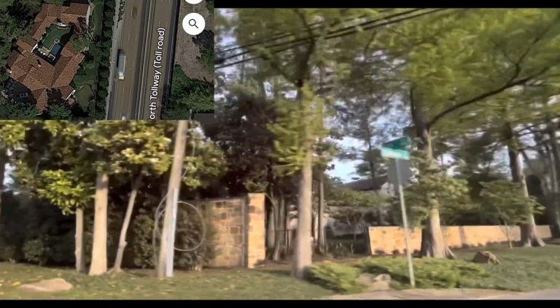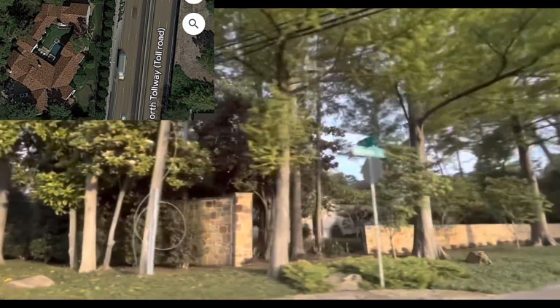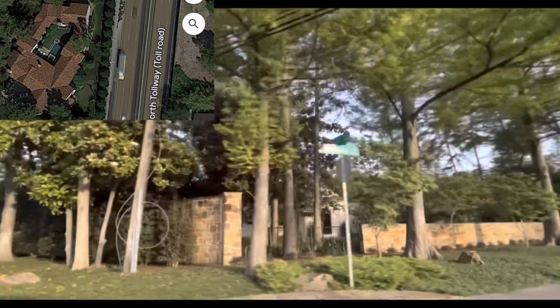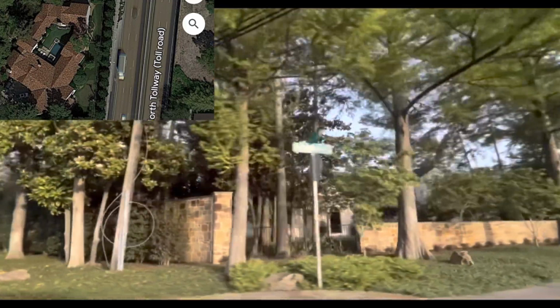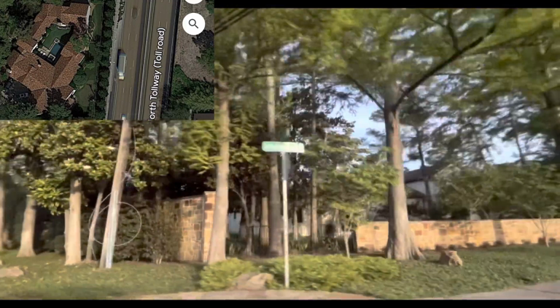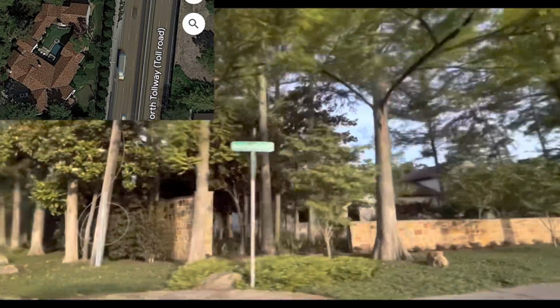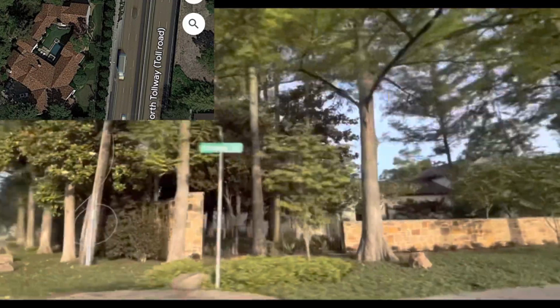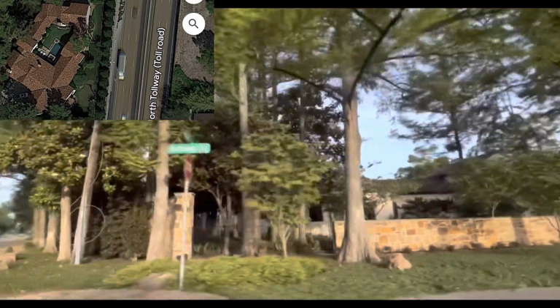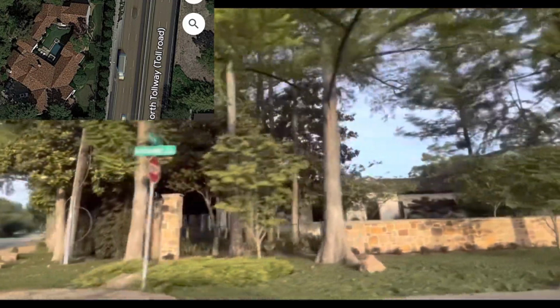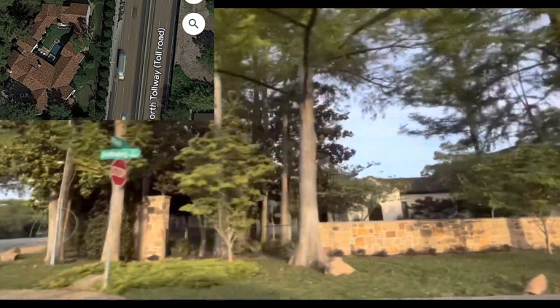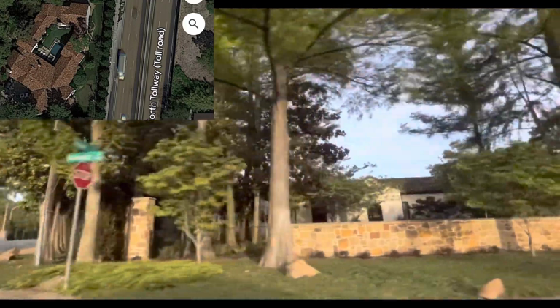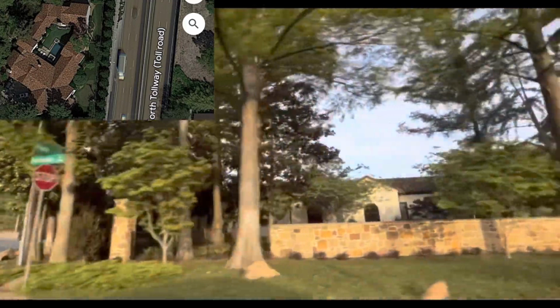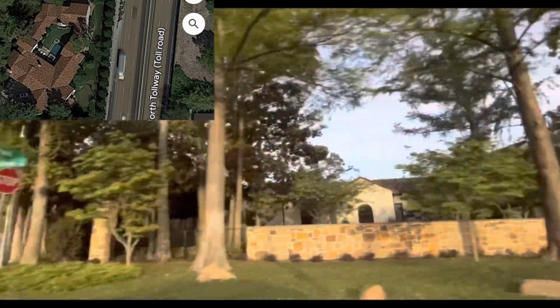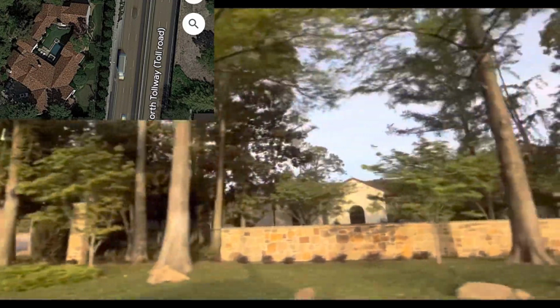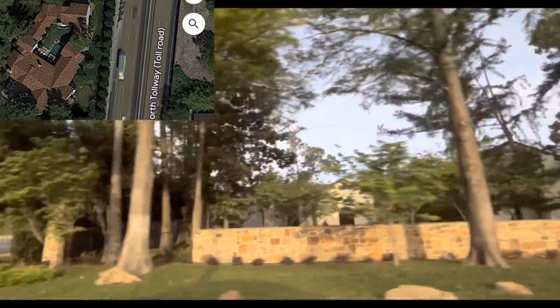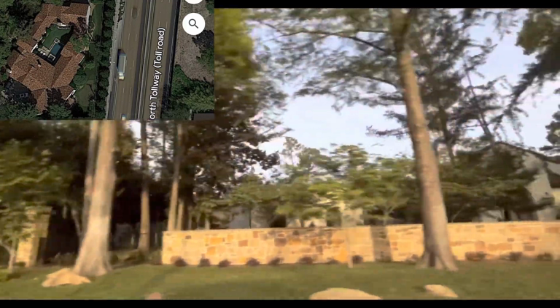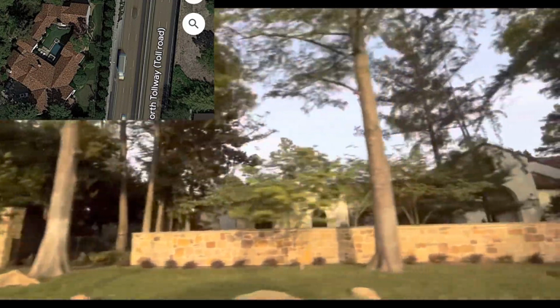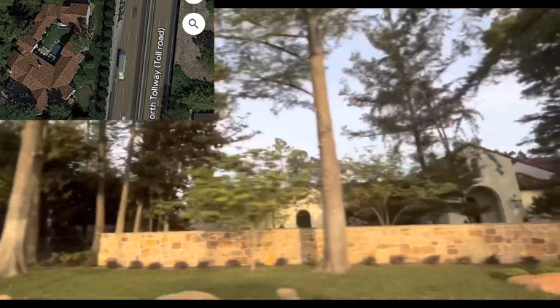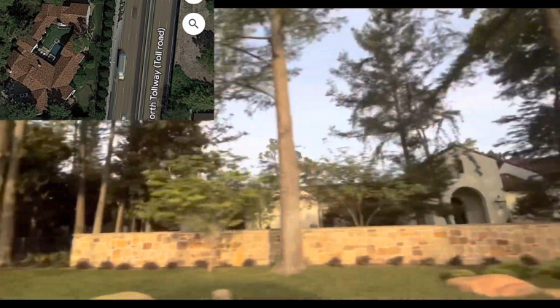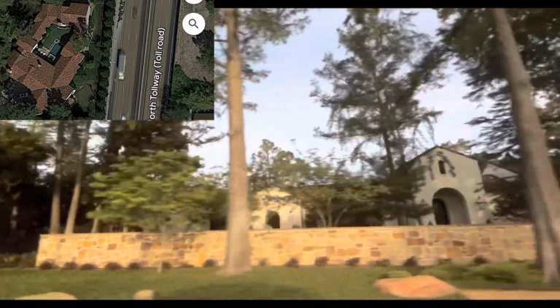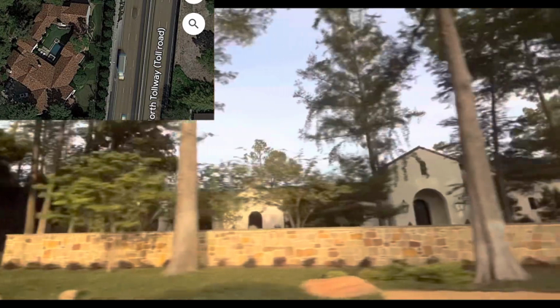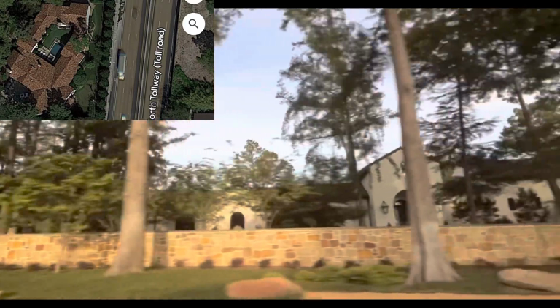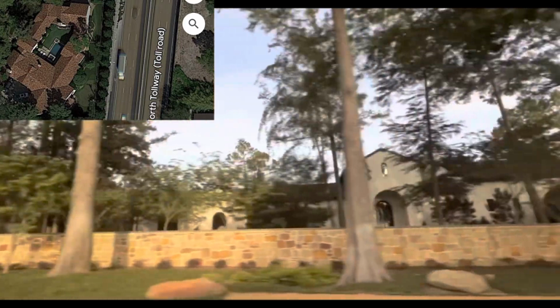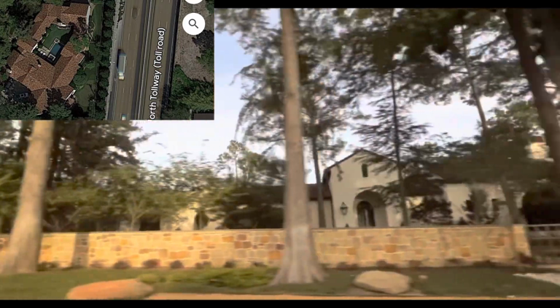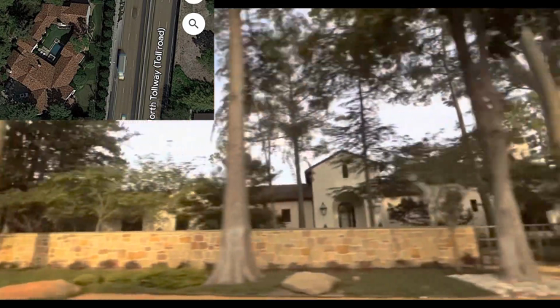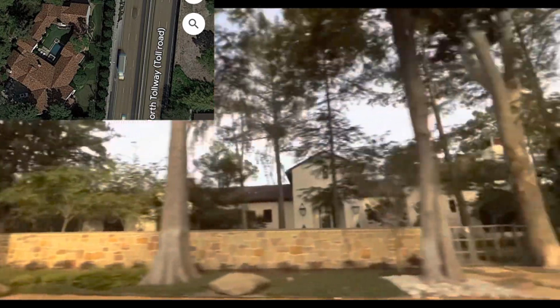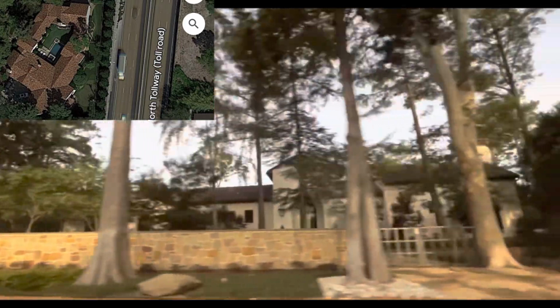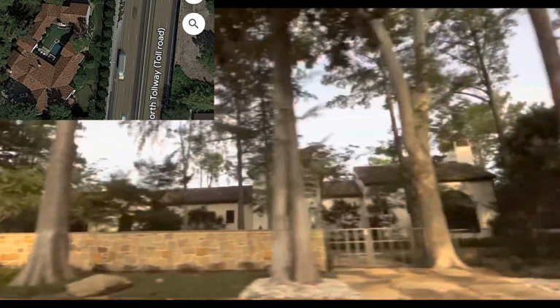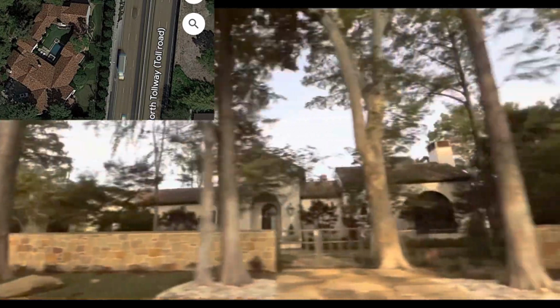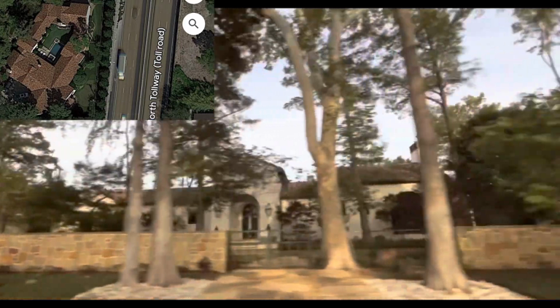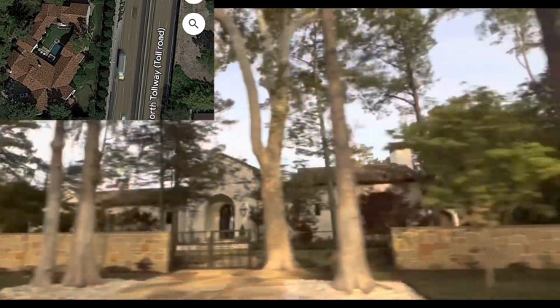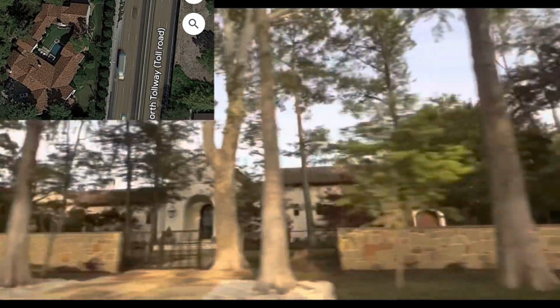The square footage would range at least 5,500 or more for some of these houses. I'm going to put the aerial view at the top left of the screen just to give you an idea of the footprint of the house as I pass by.